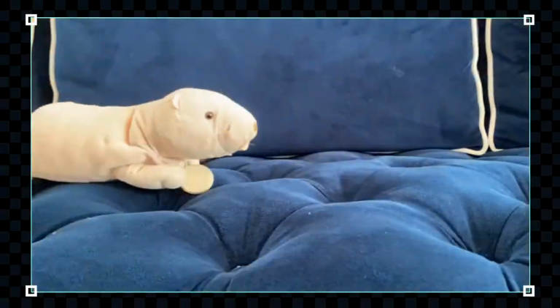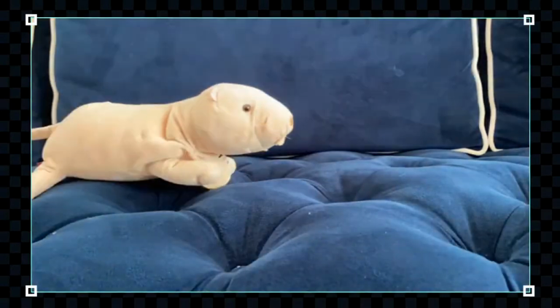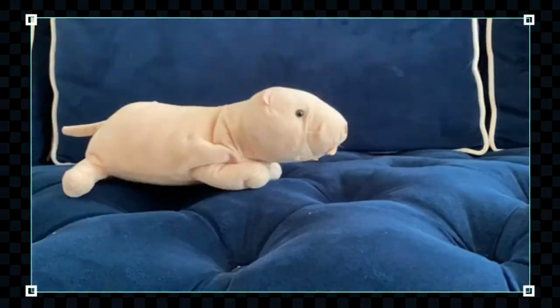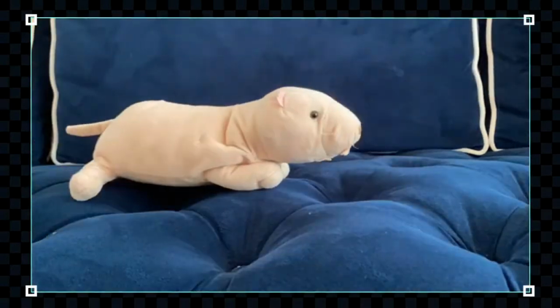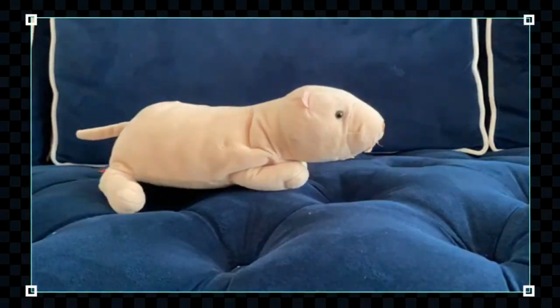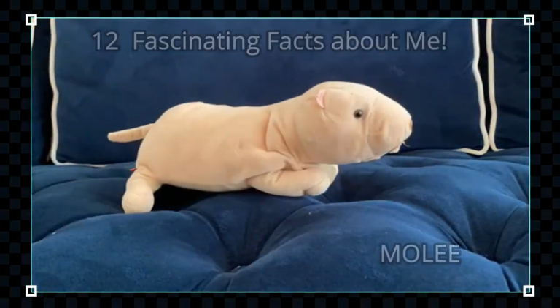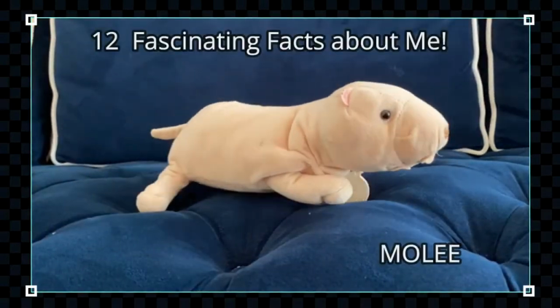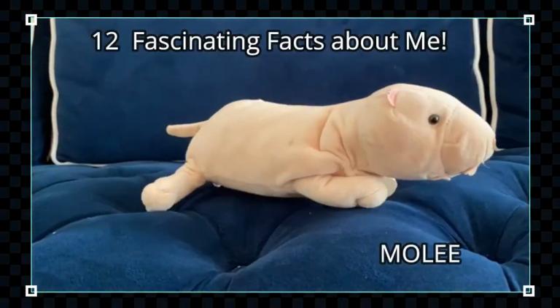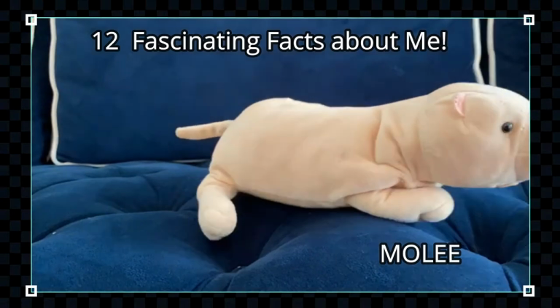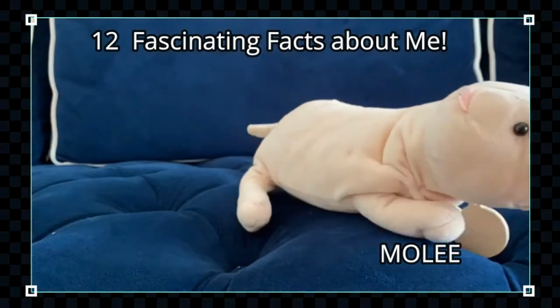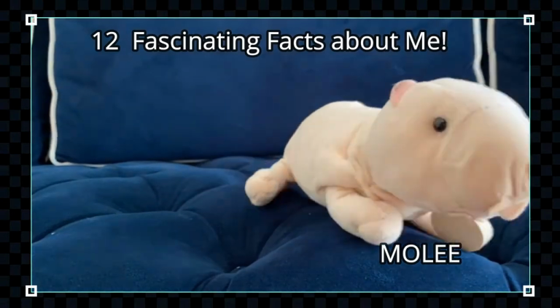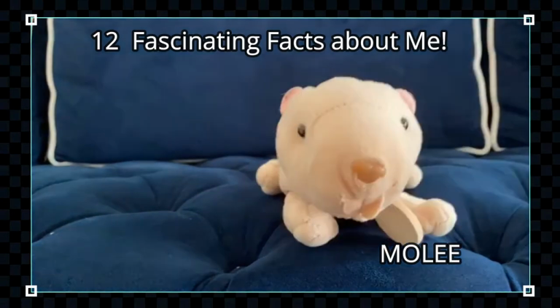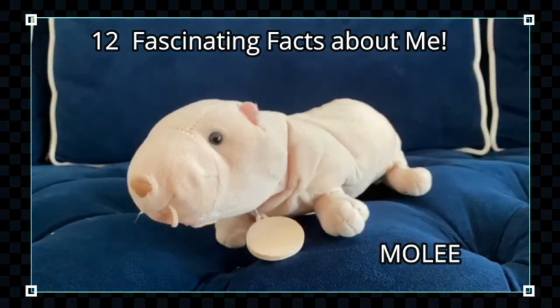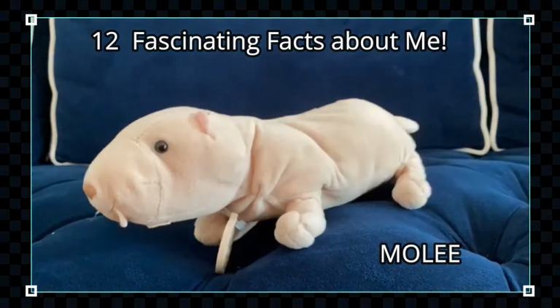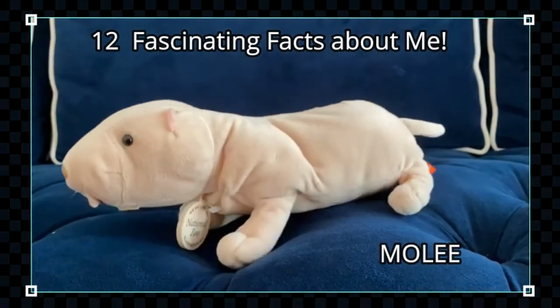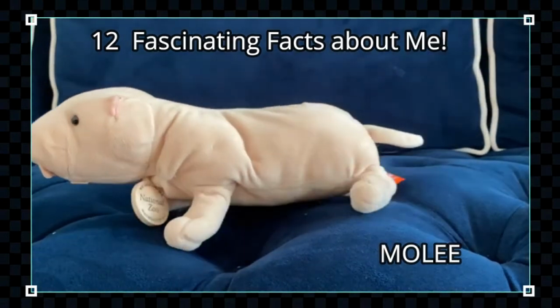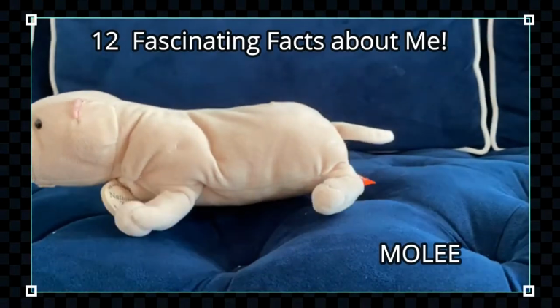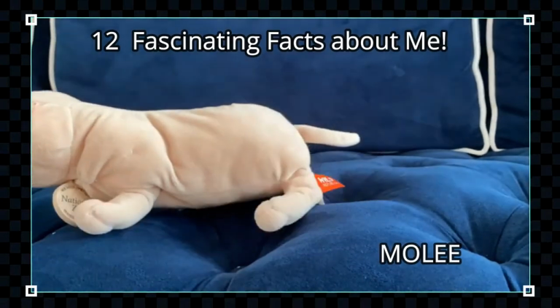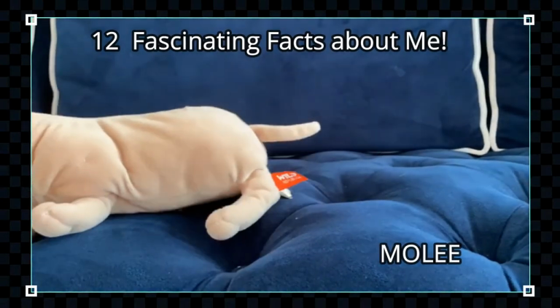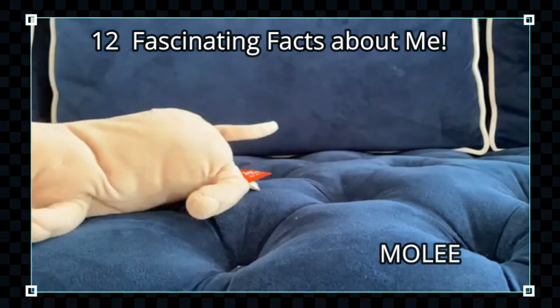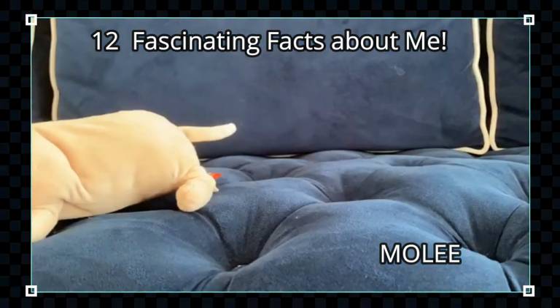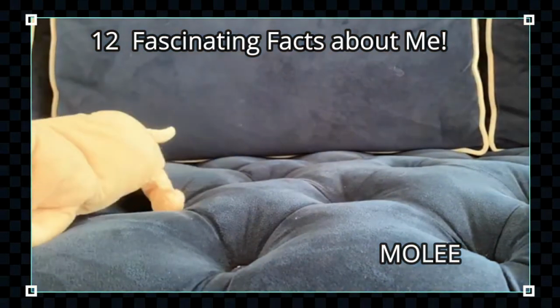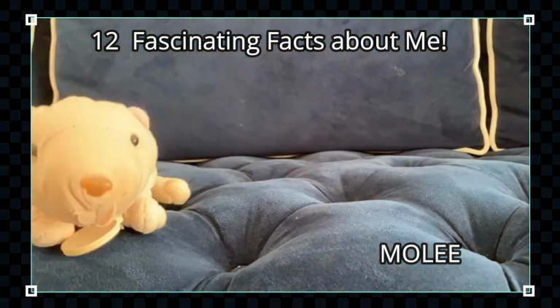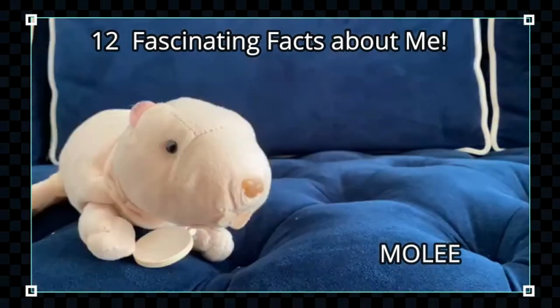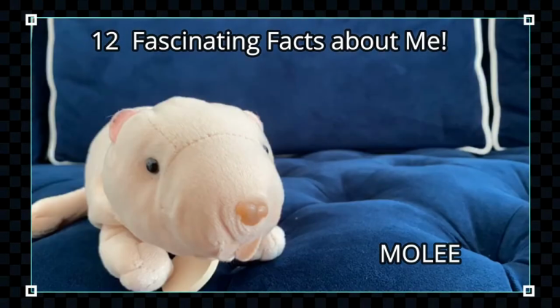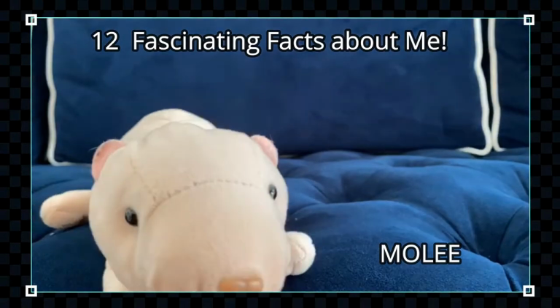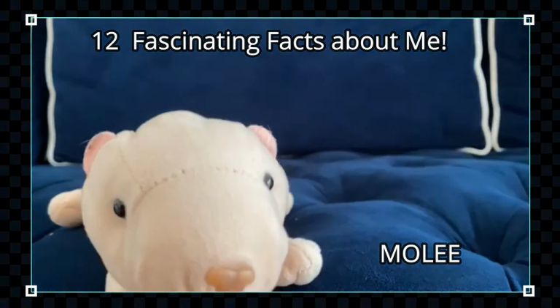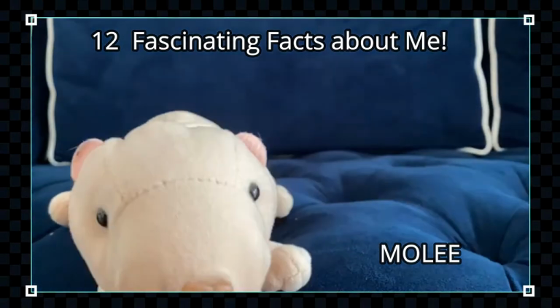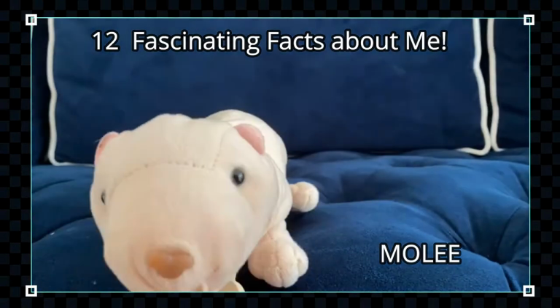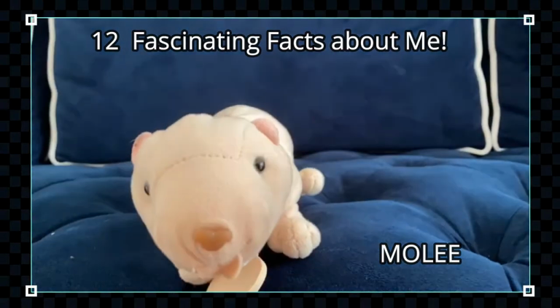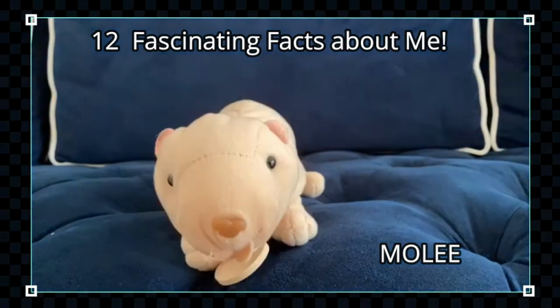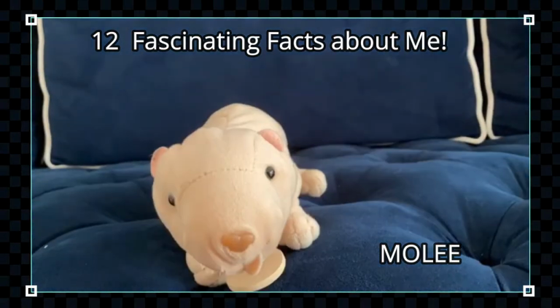Hi guys, I'm Molly! Come learn about me — I'm so pretty, but please come learn about me, I would love it!